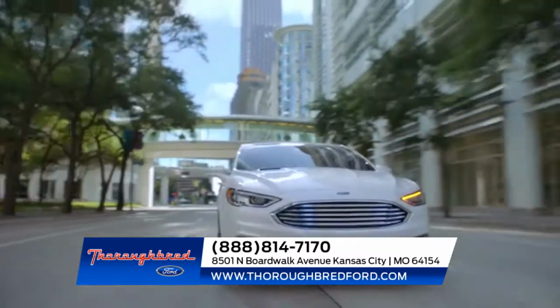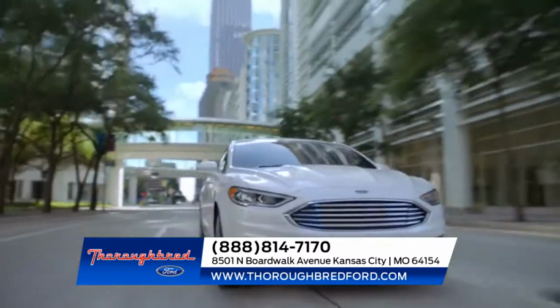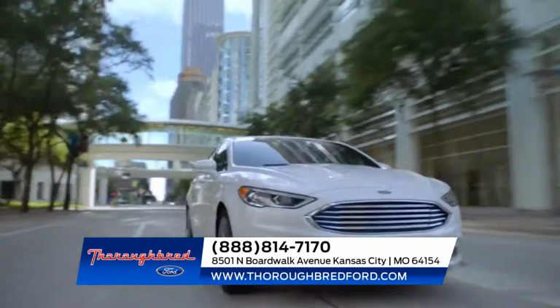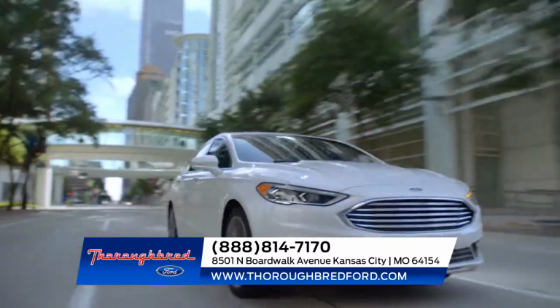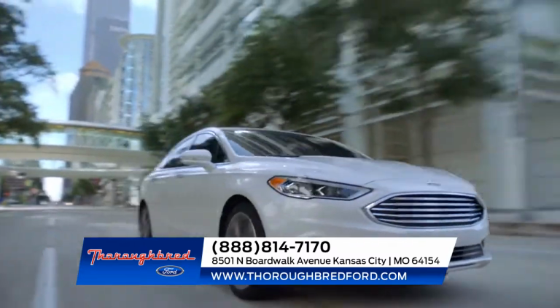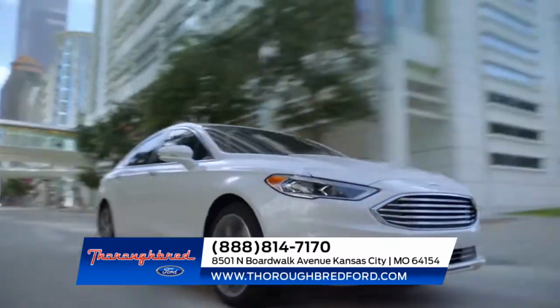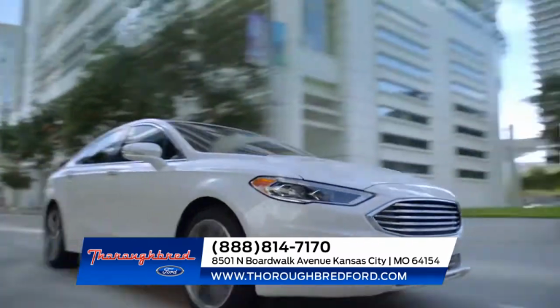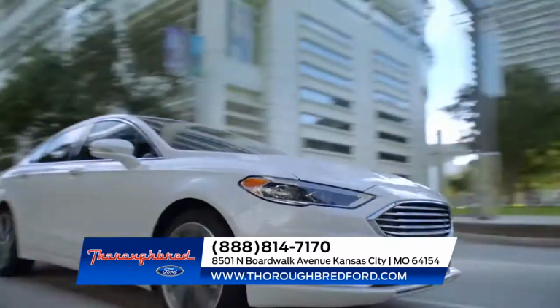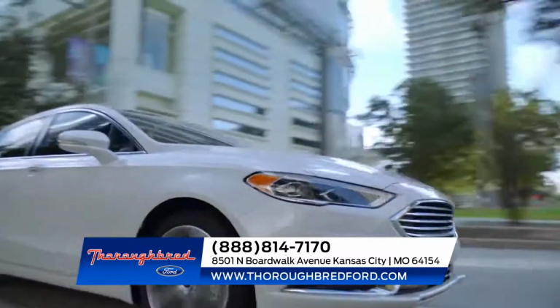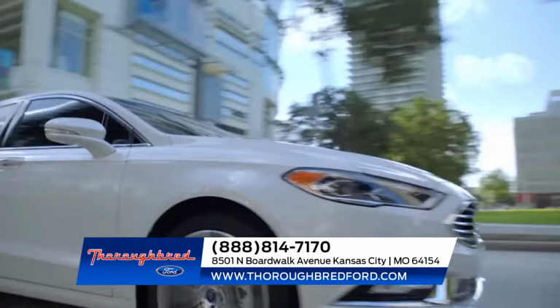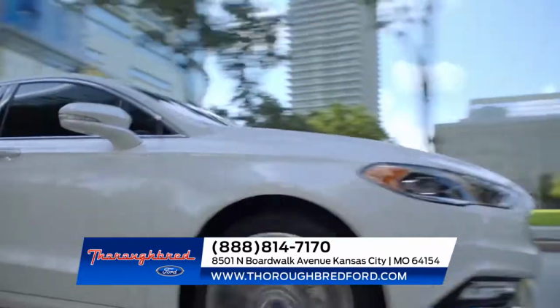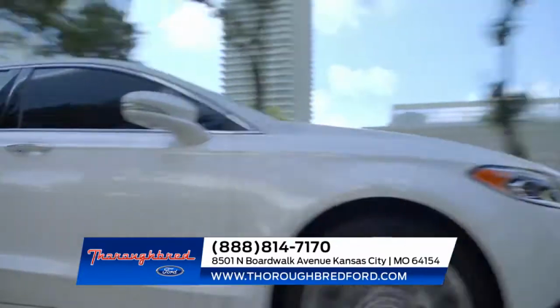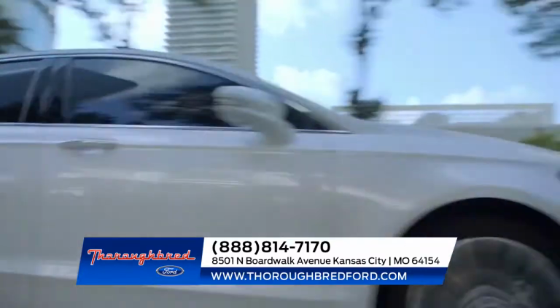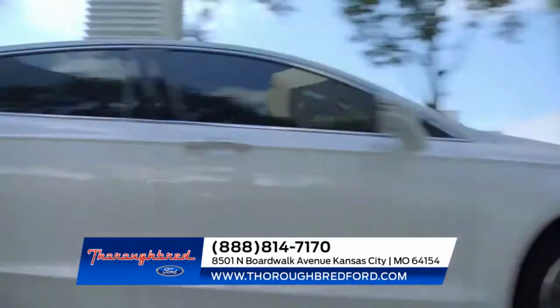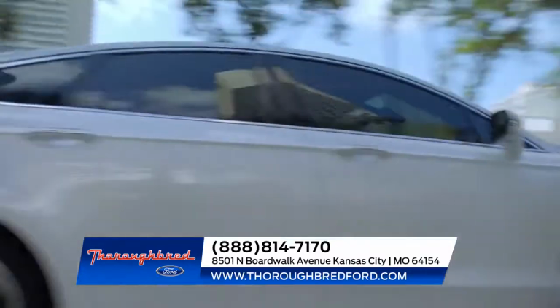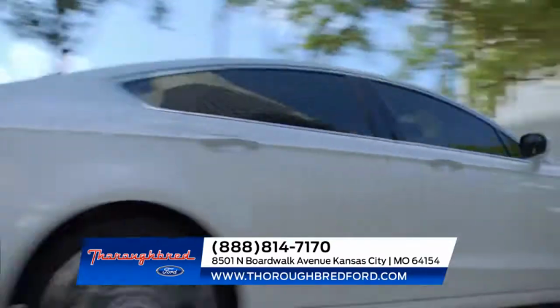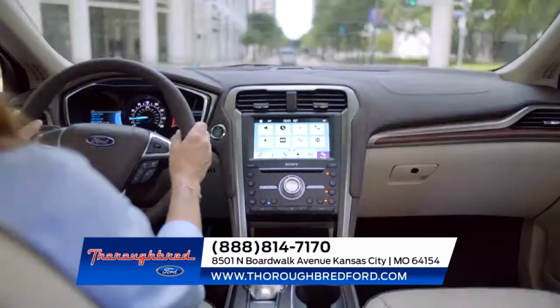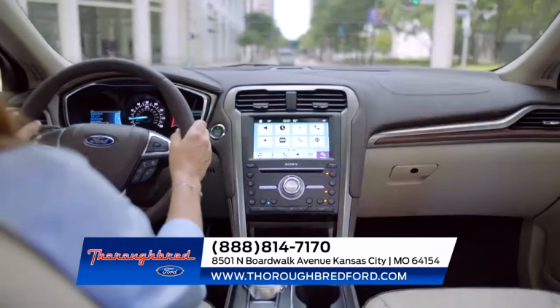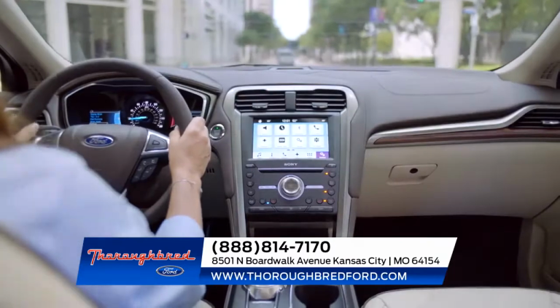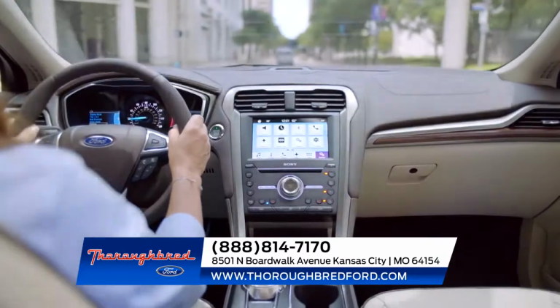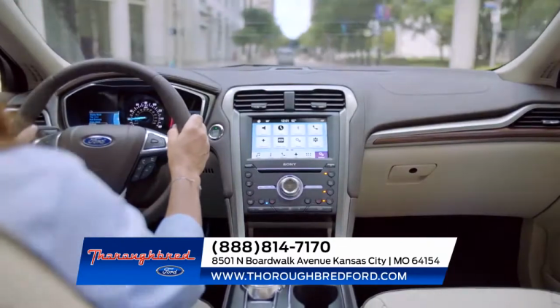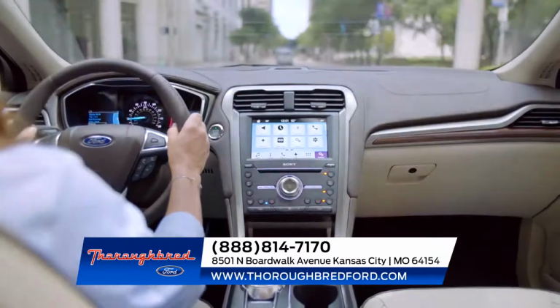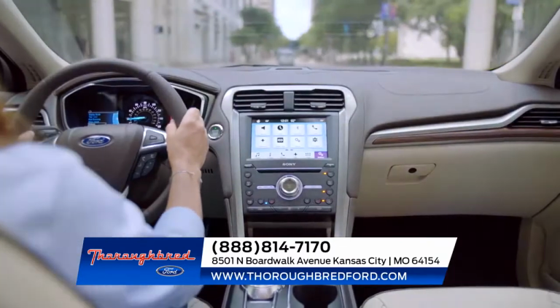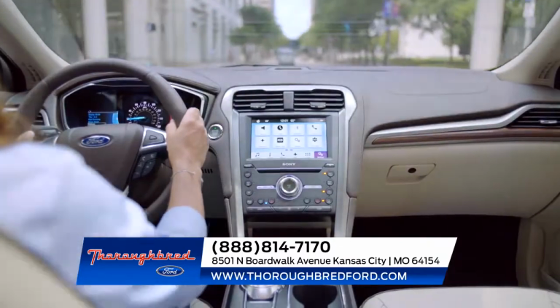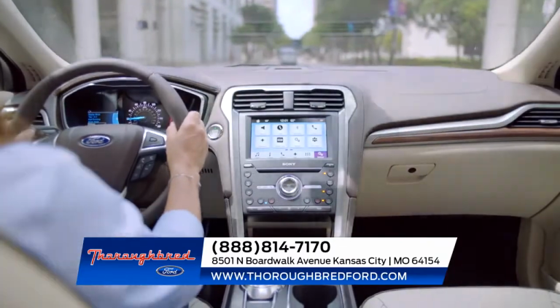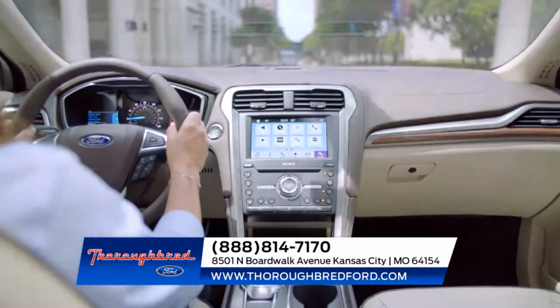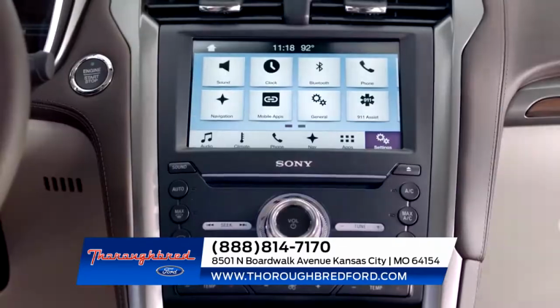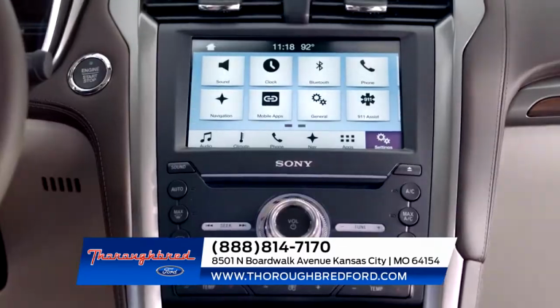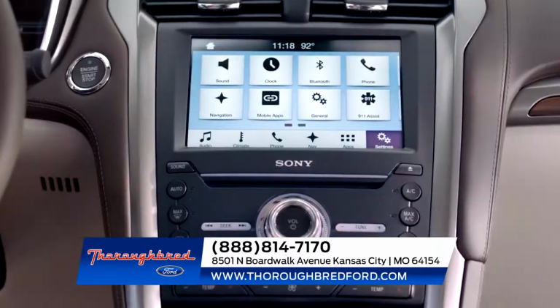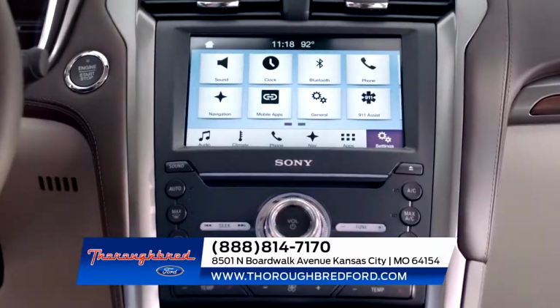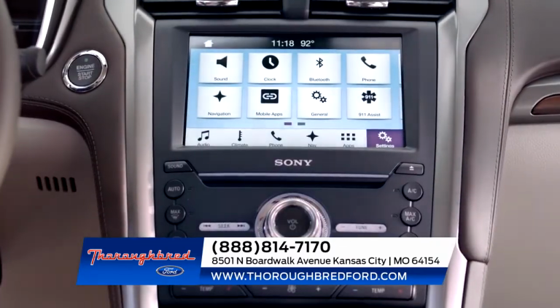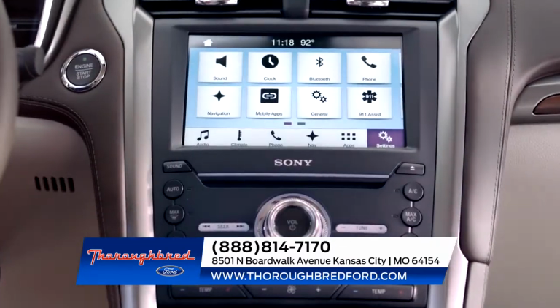LED signature lighting, a backup camera, push-button start, Android and Apple CarPlay, and so much more.